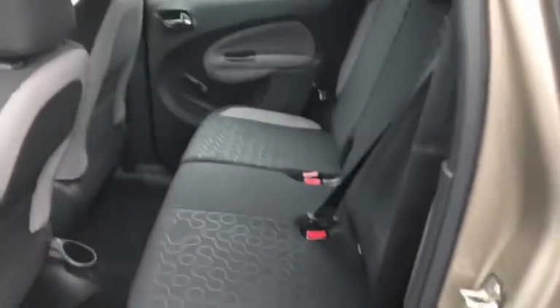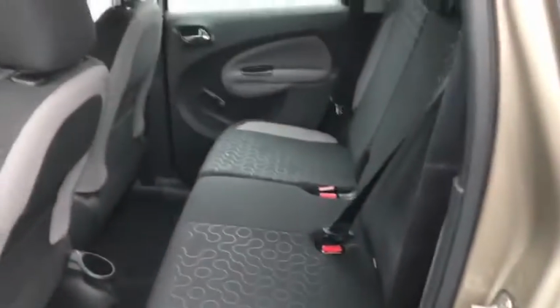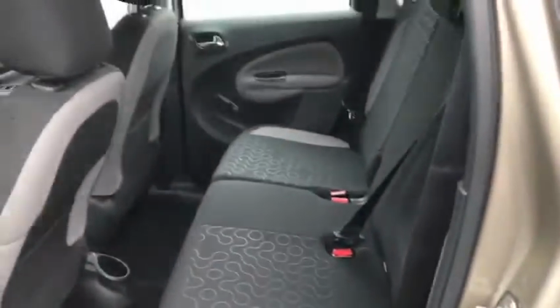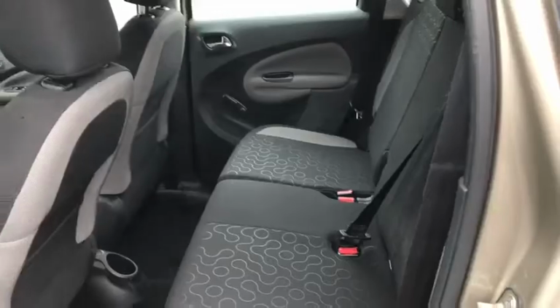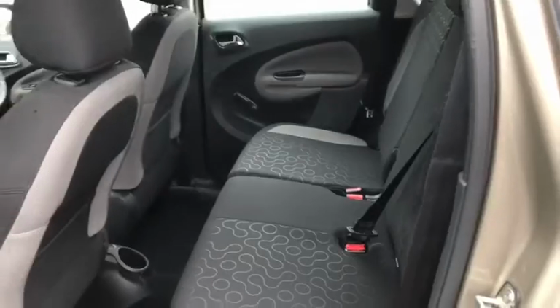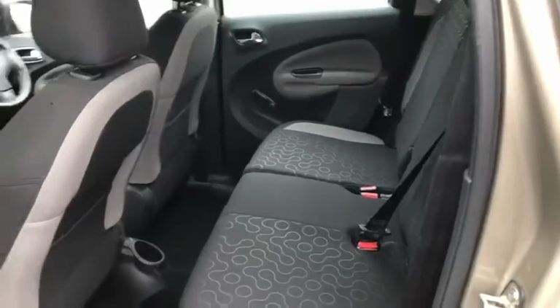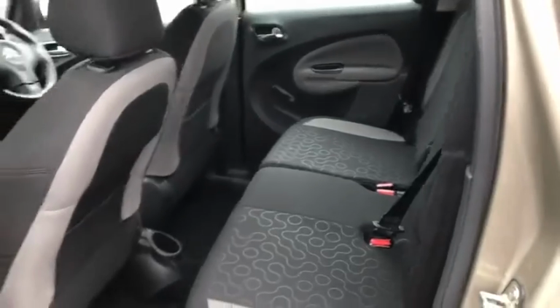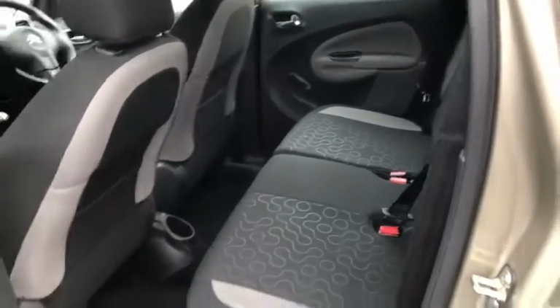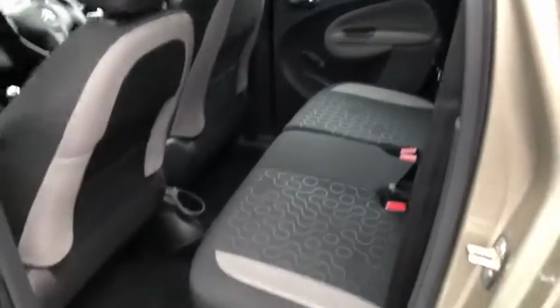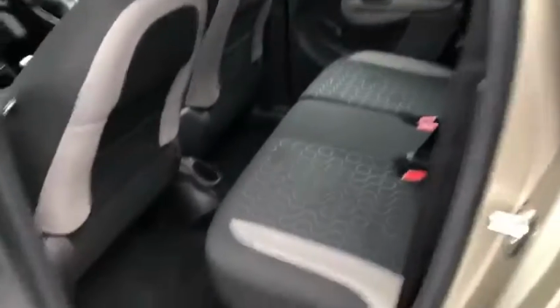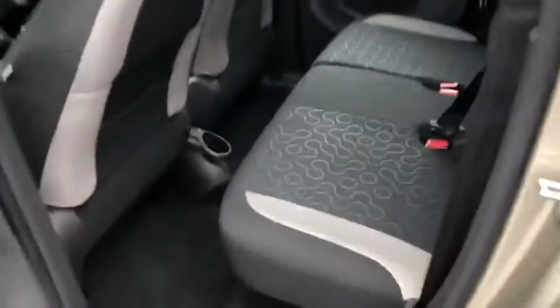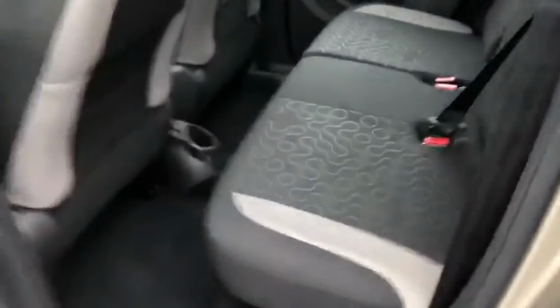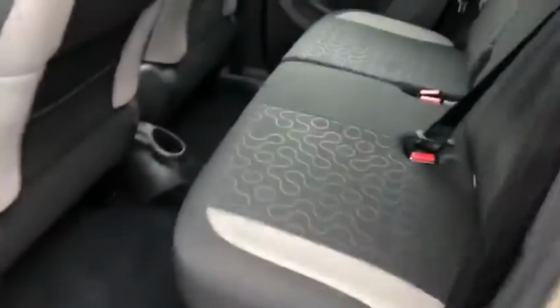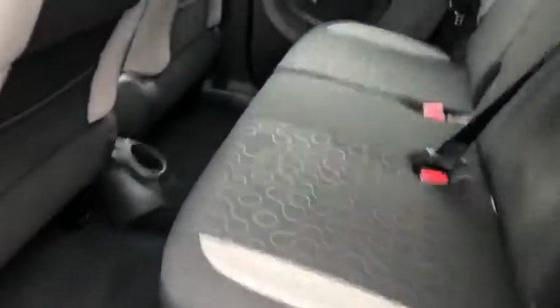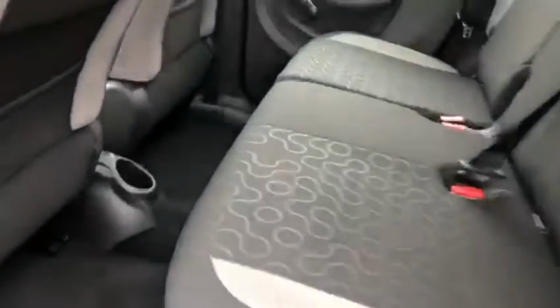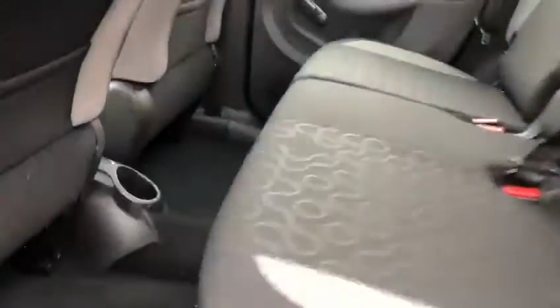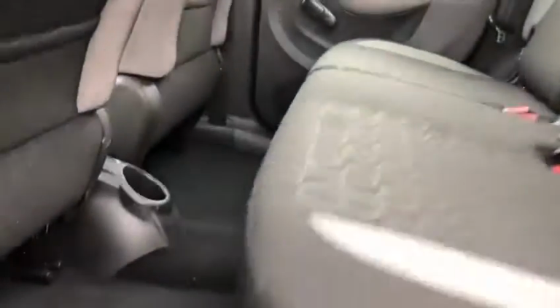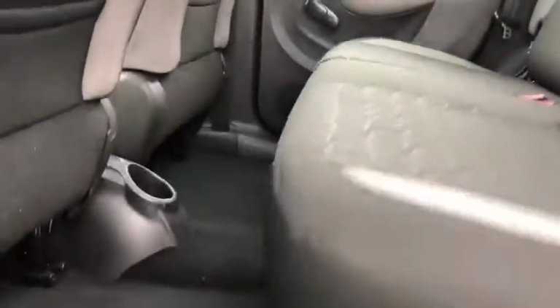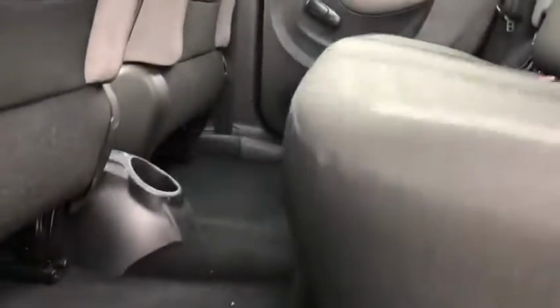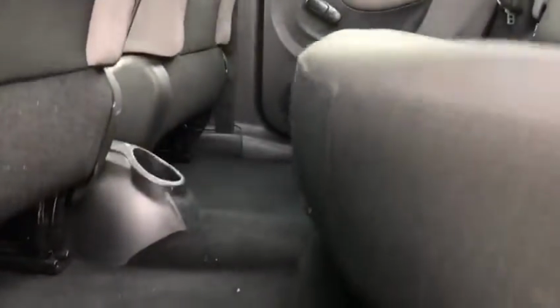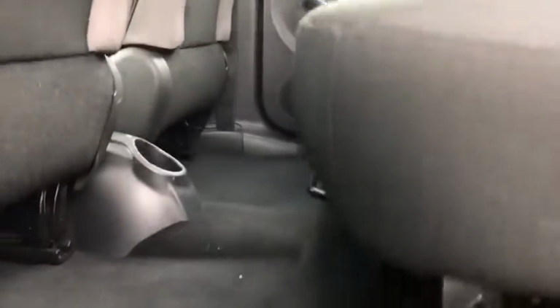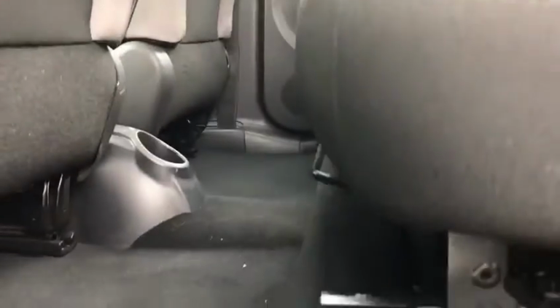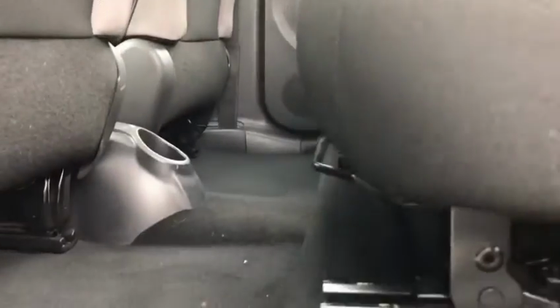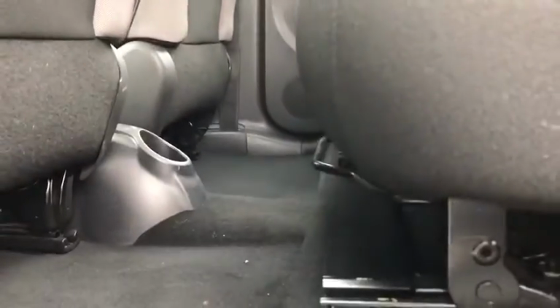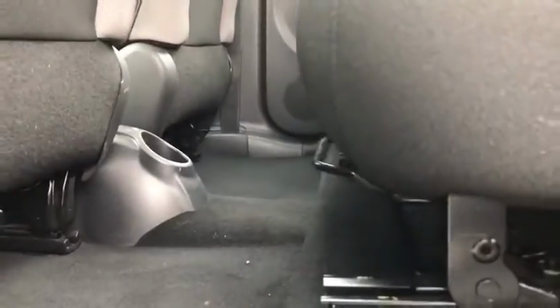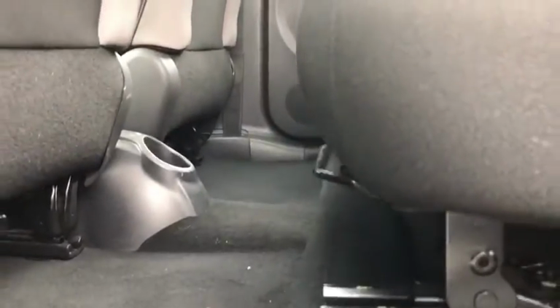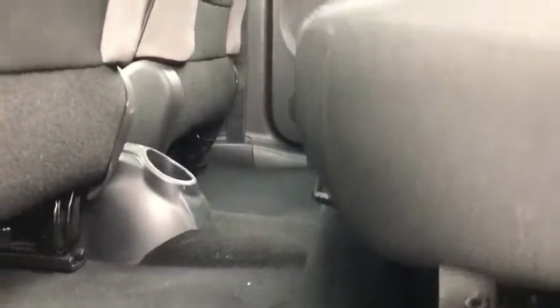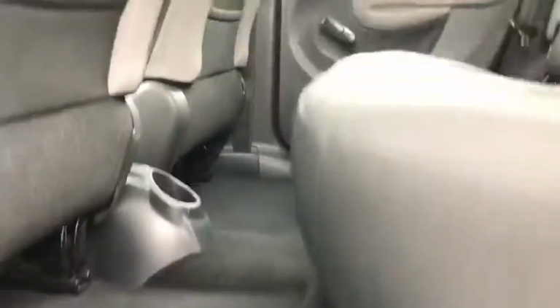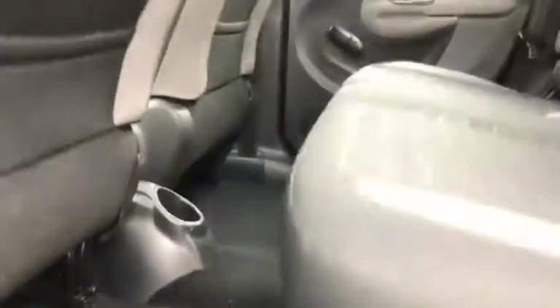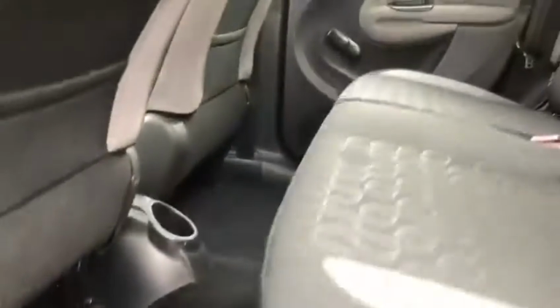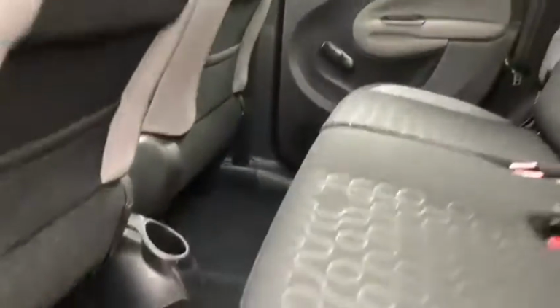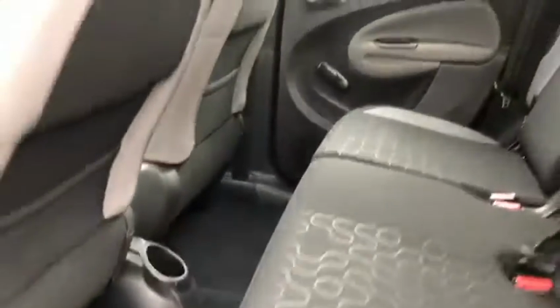As you can see, there's a lot of space here in the back. You can also adjust your seats forward and backwards.